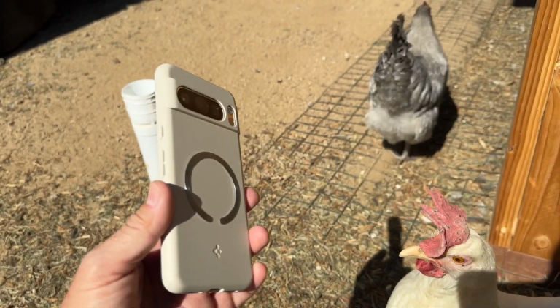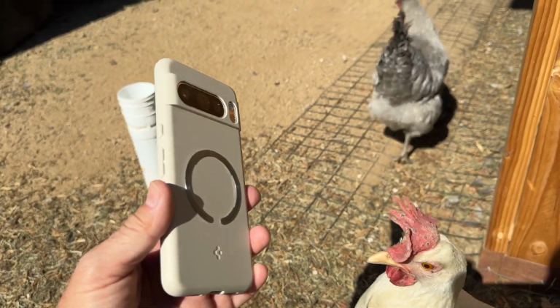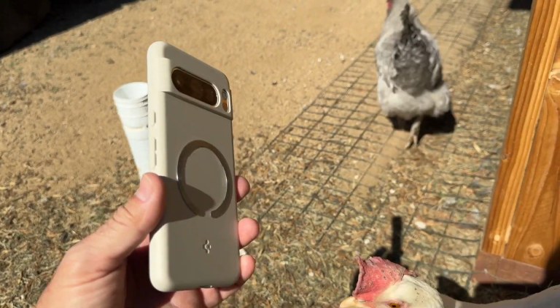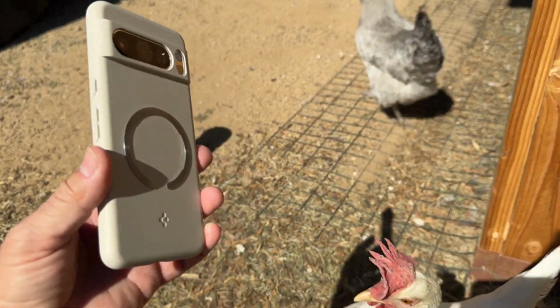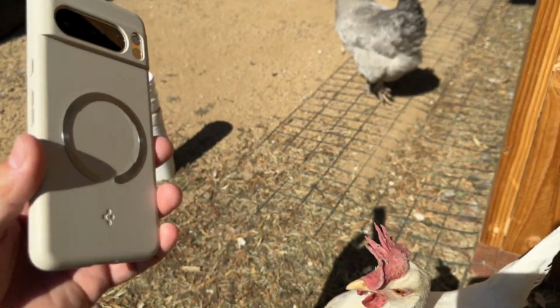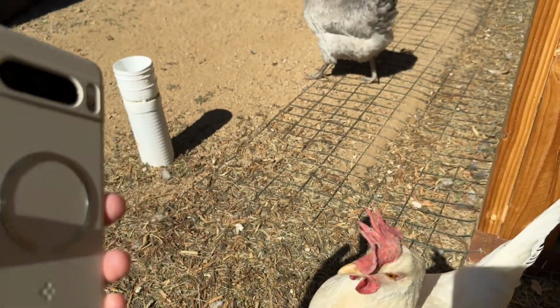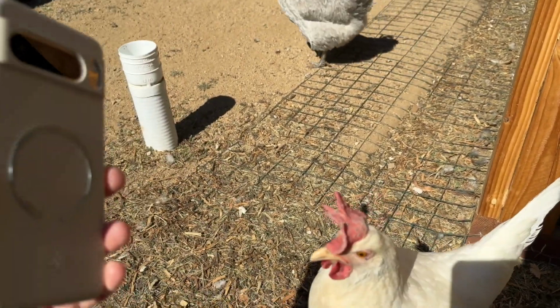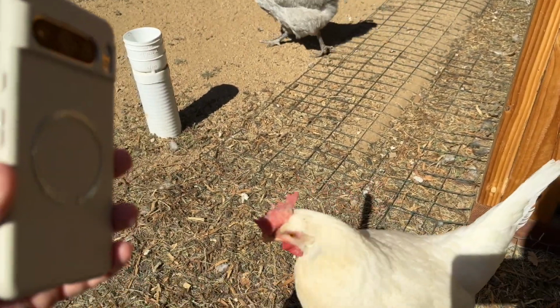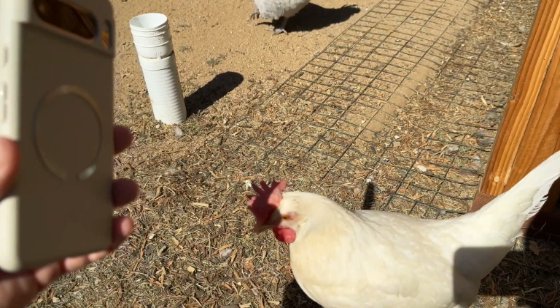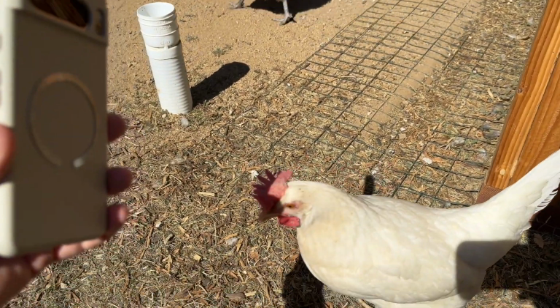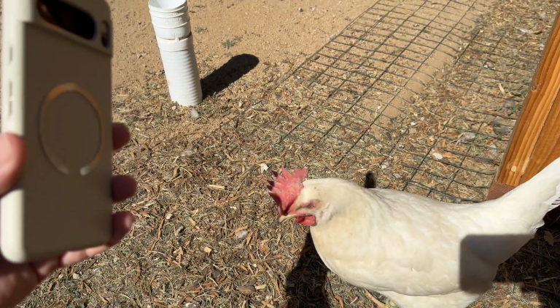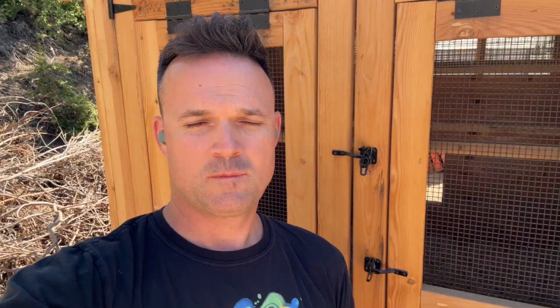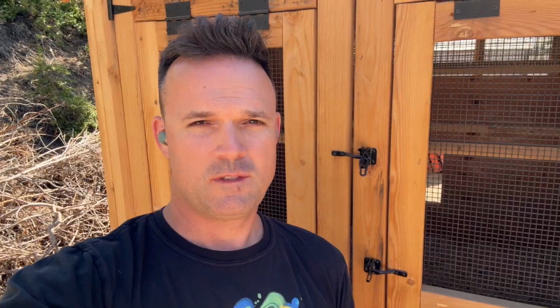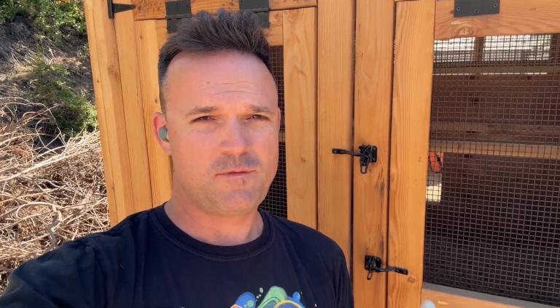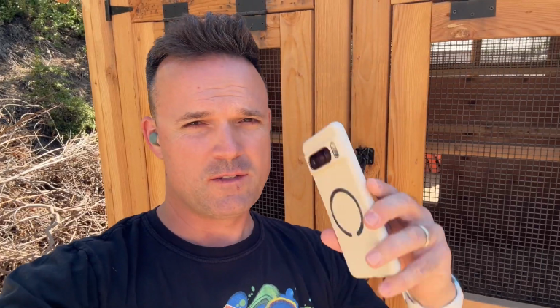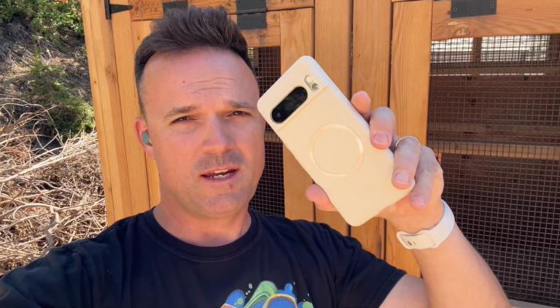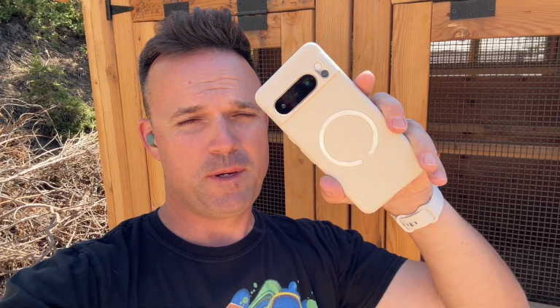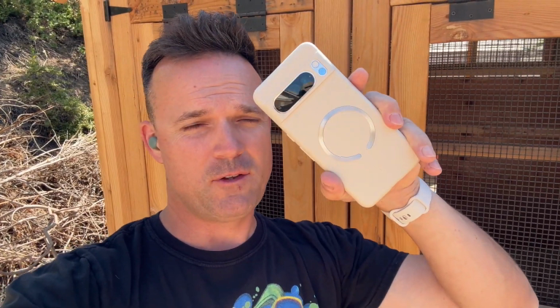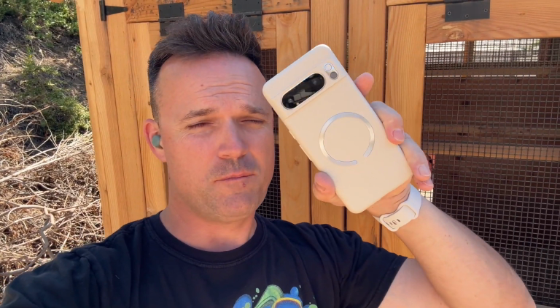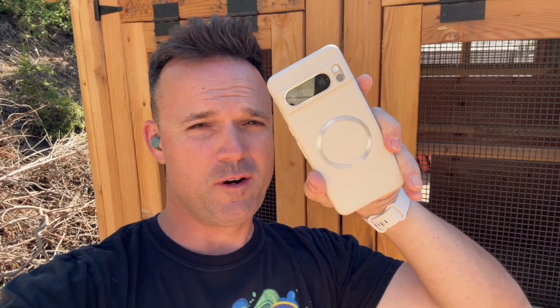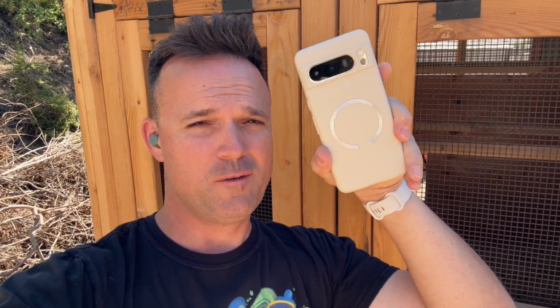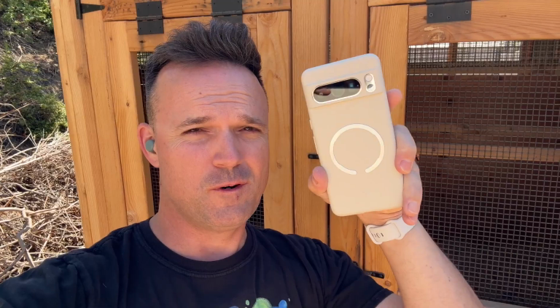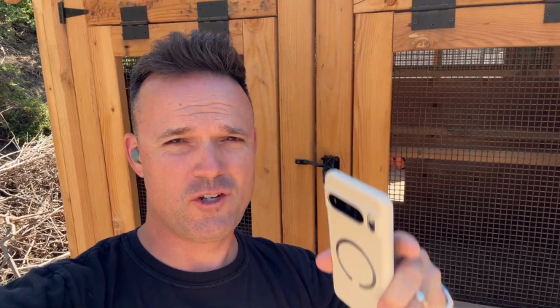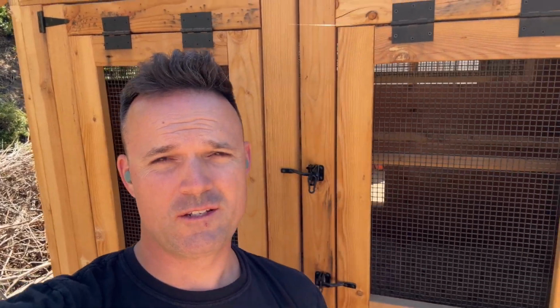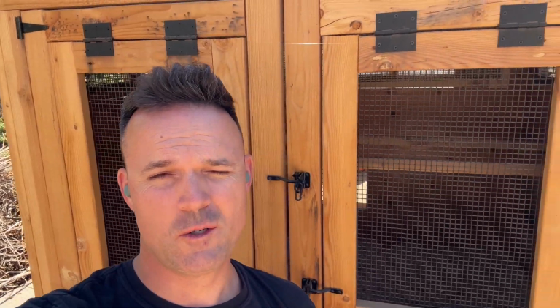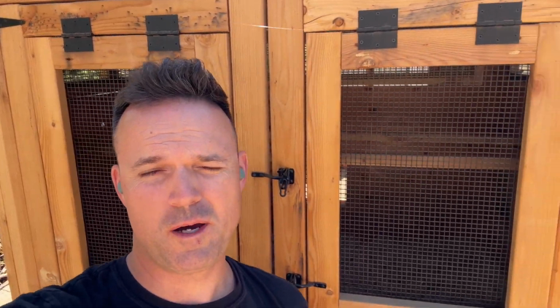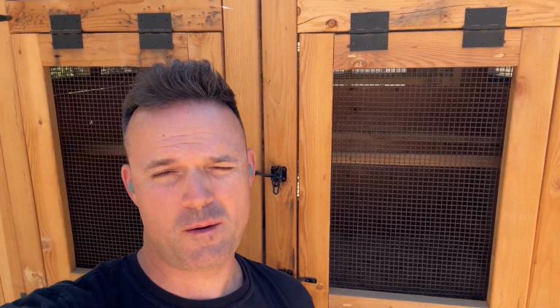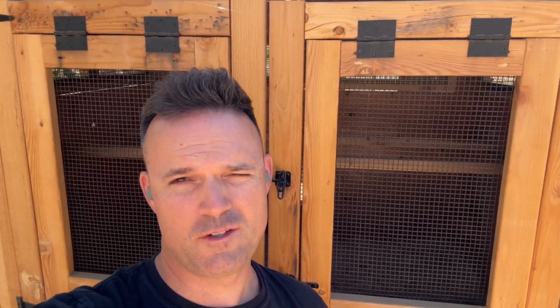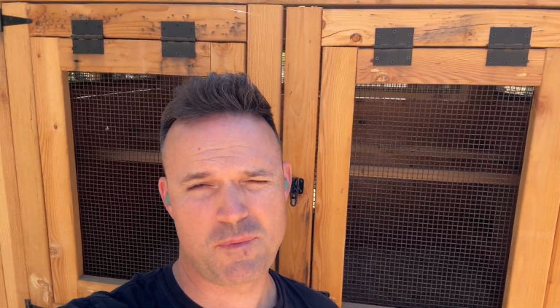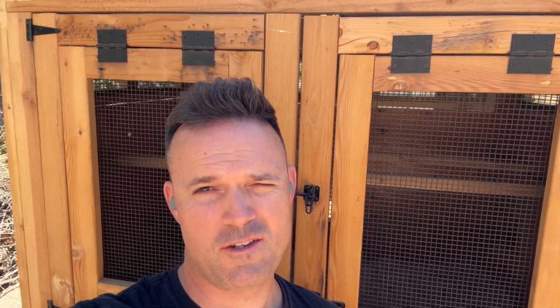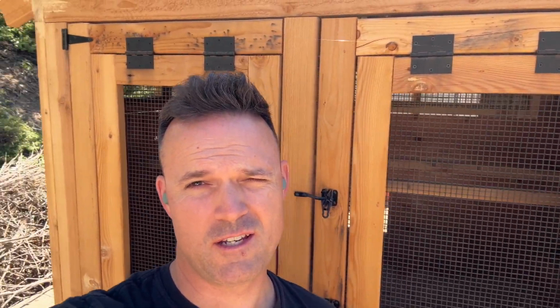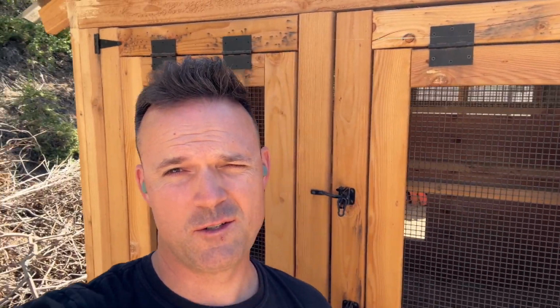She says no. Henry says yes. If I was to get a Pixel 8 Pro or a chicken coop, I'd probably just buy the chicken coop.